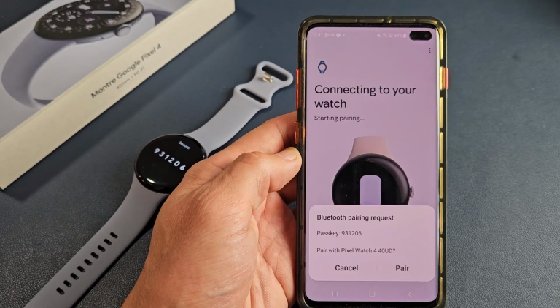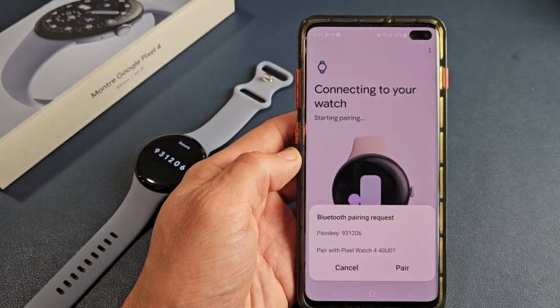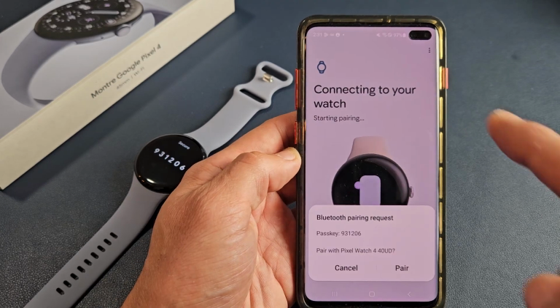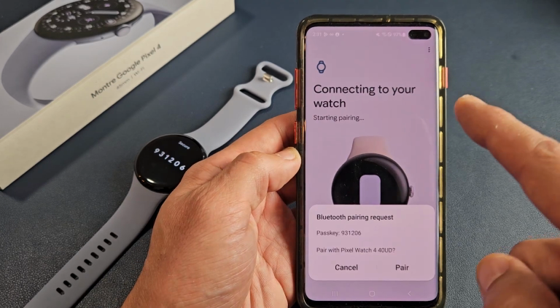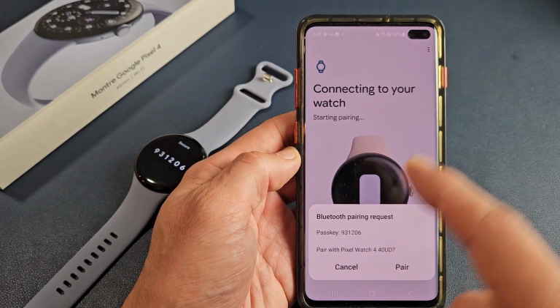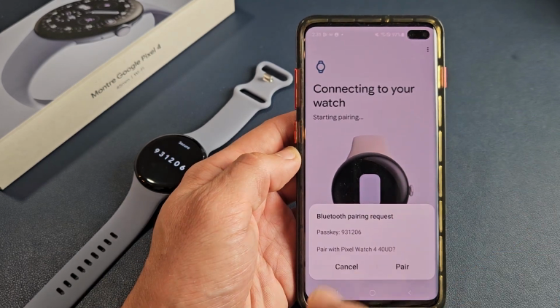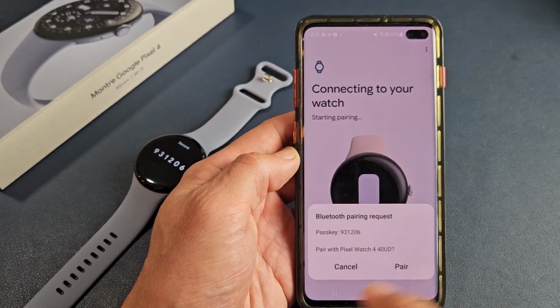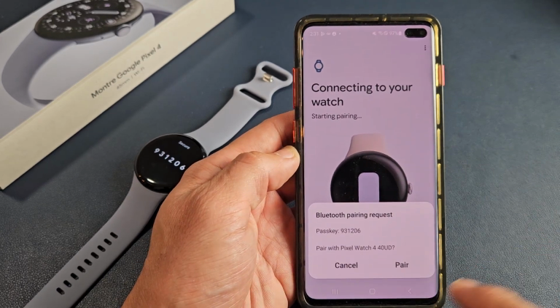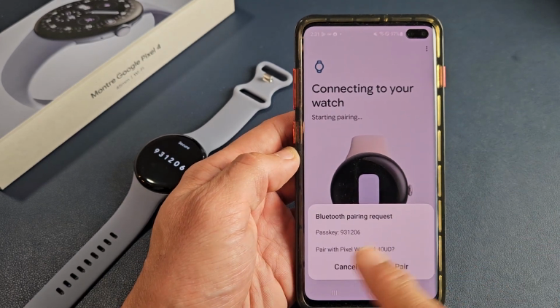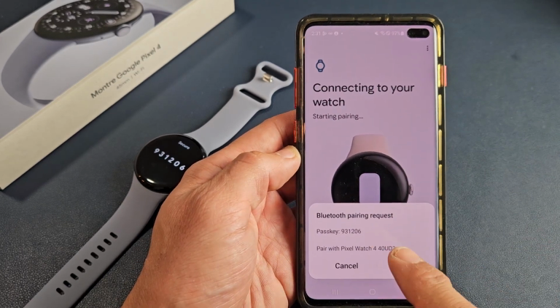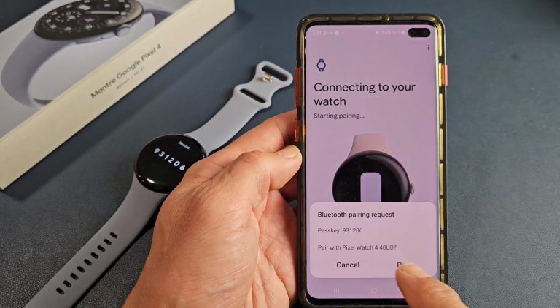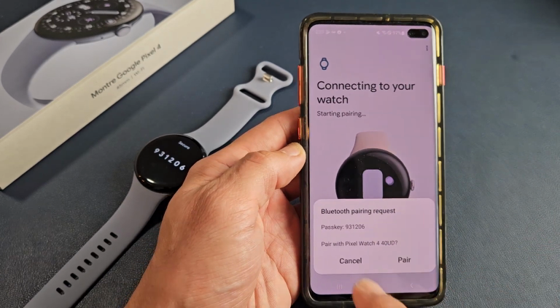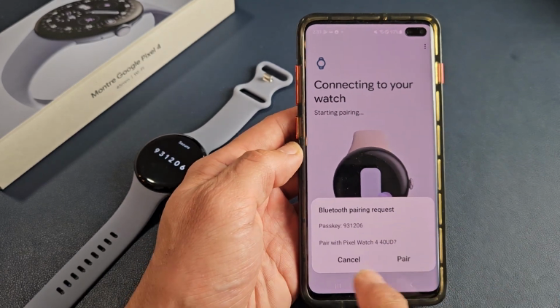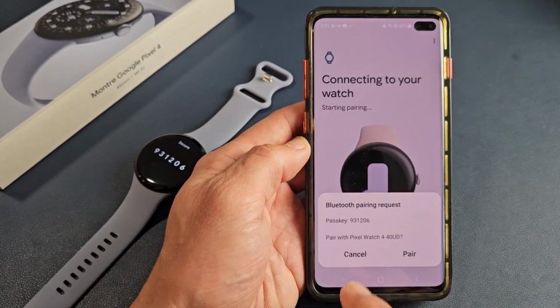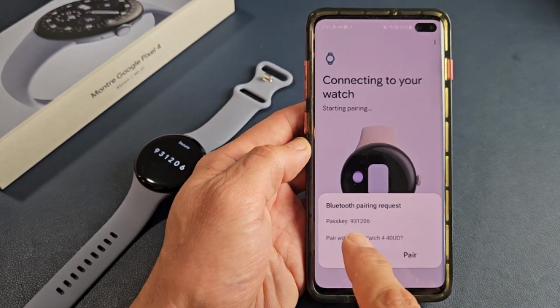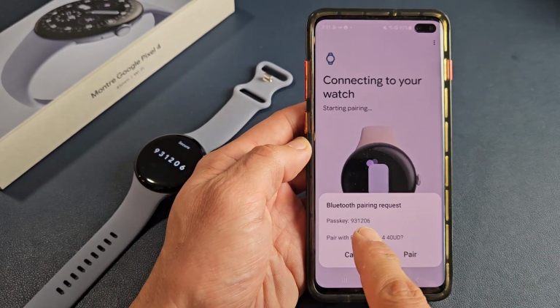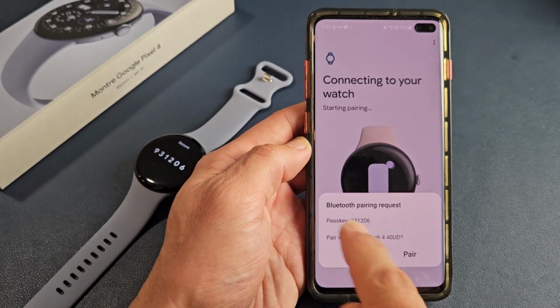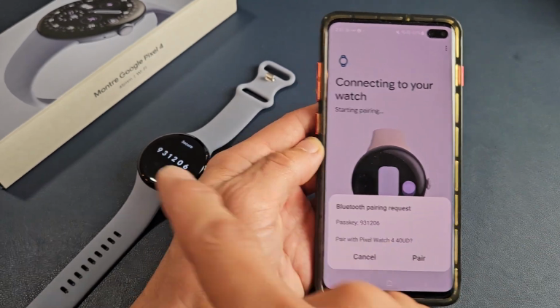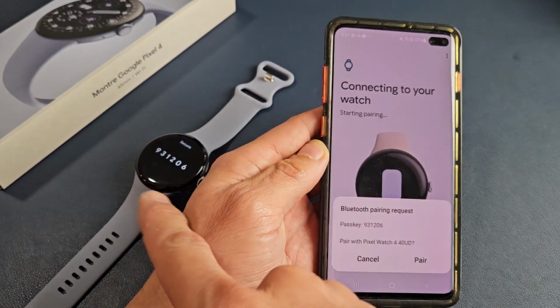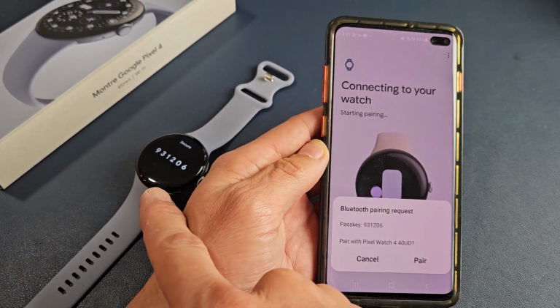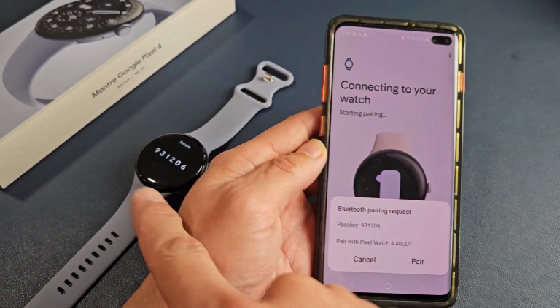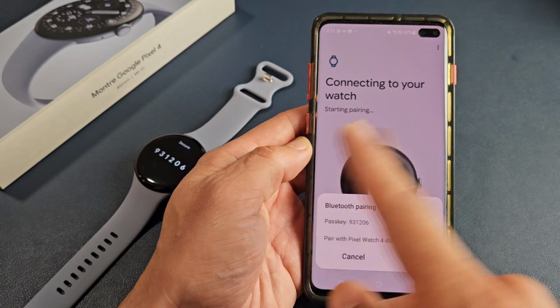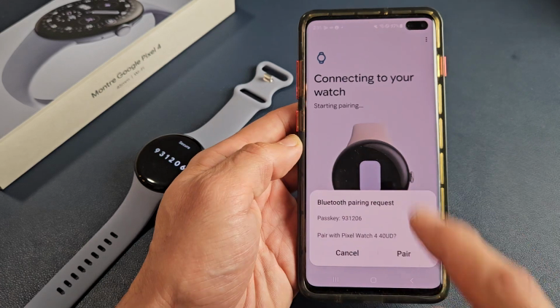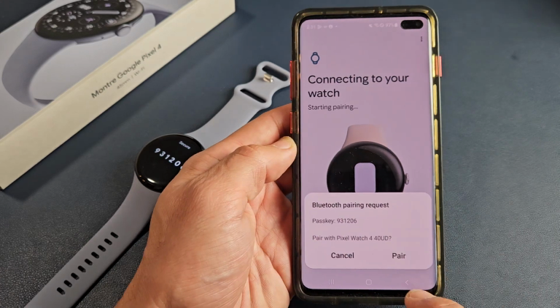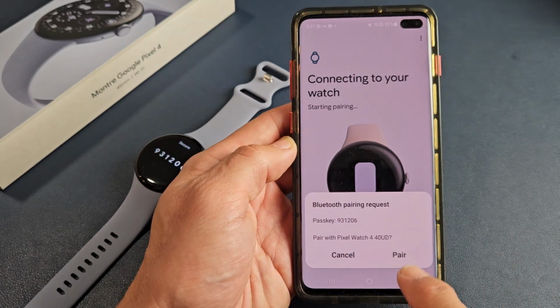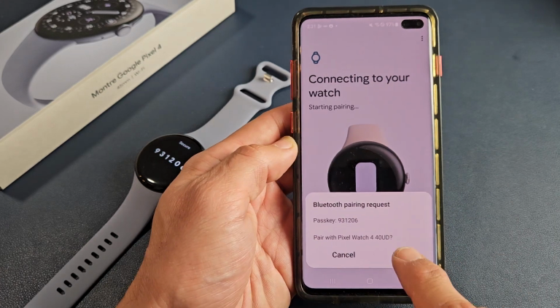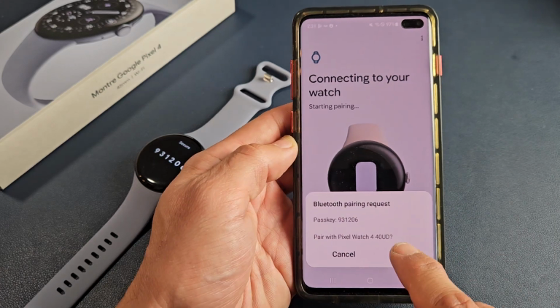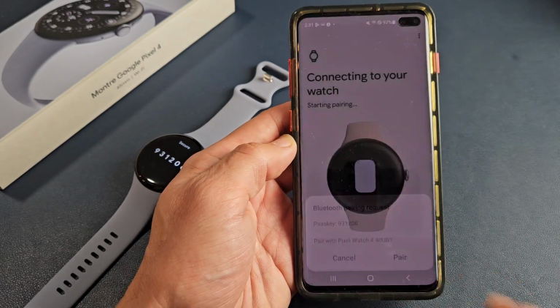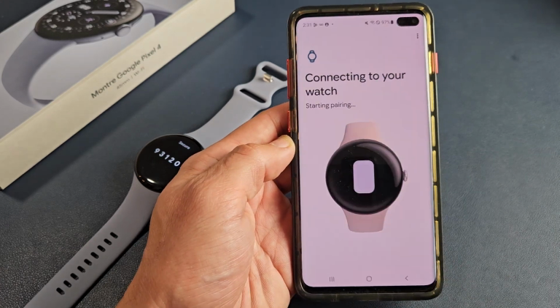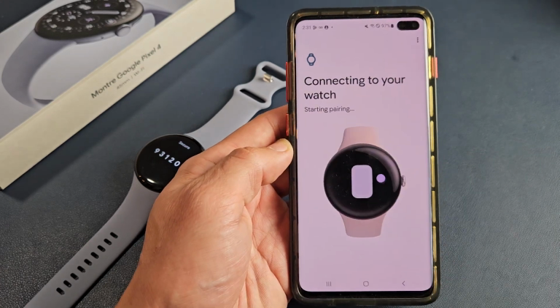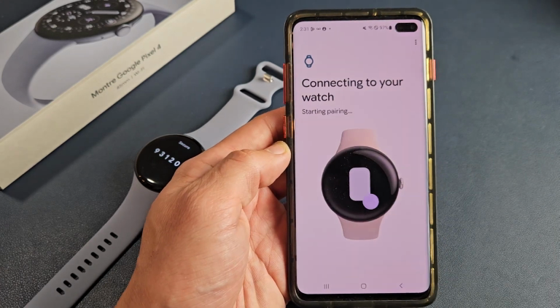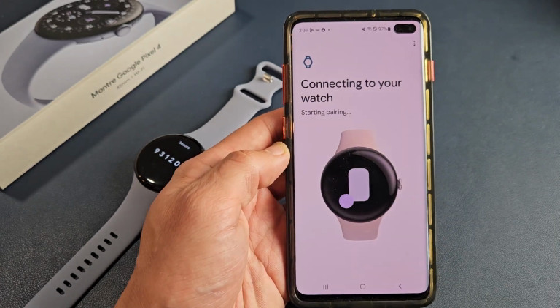We're starting to pair. There's a pairing request and we get a number here — the same number appears on the watch and it matches. So I'm going to go ahead and tap on pair.